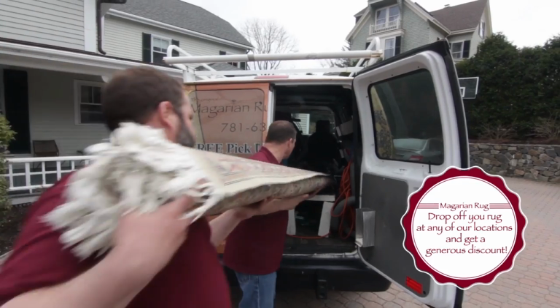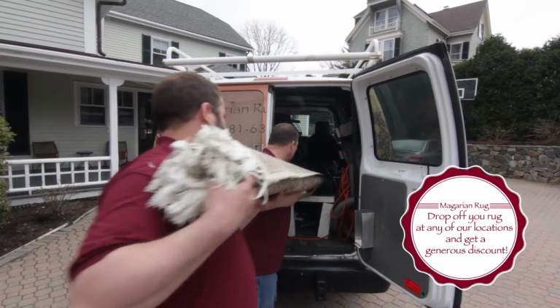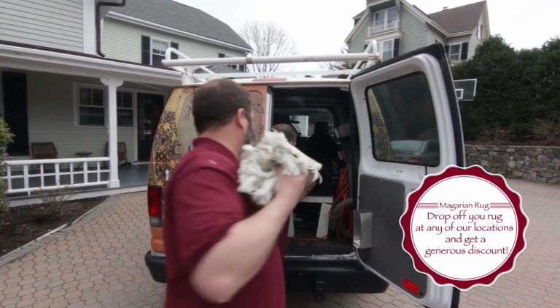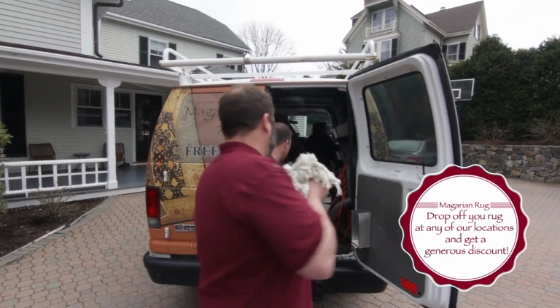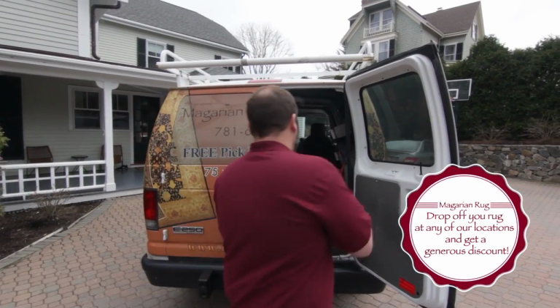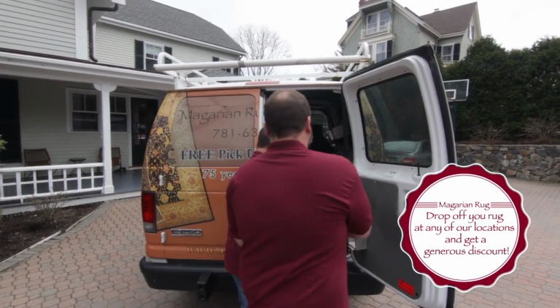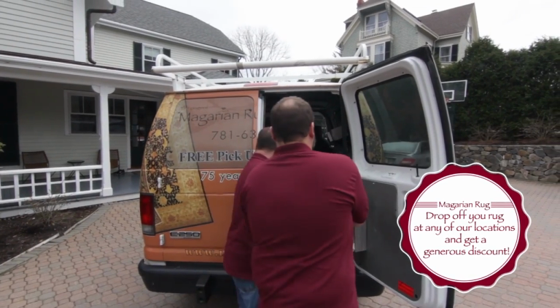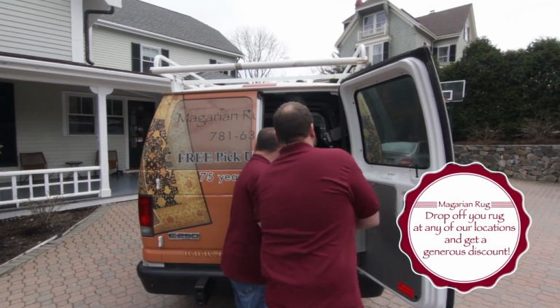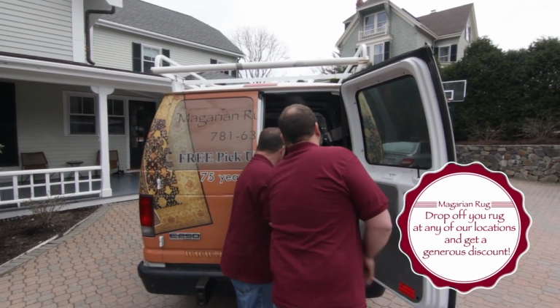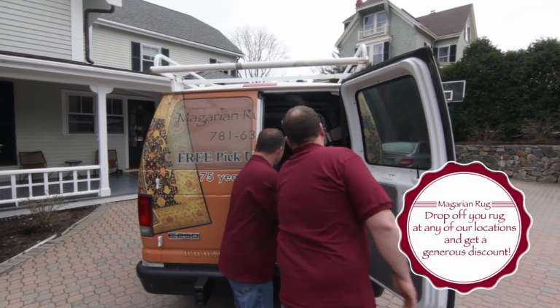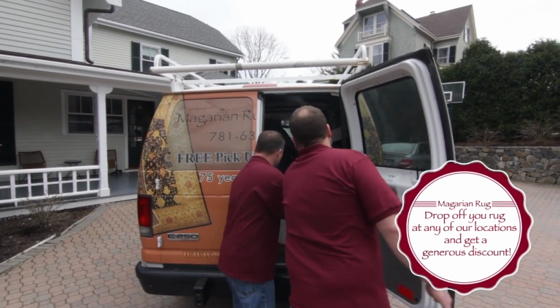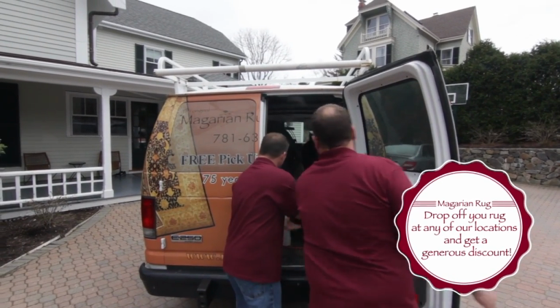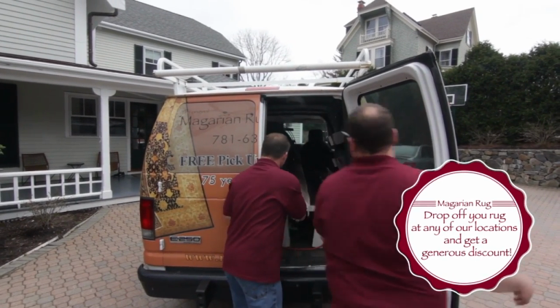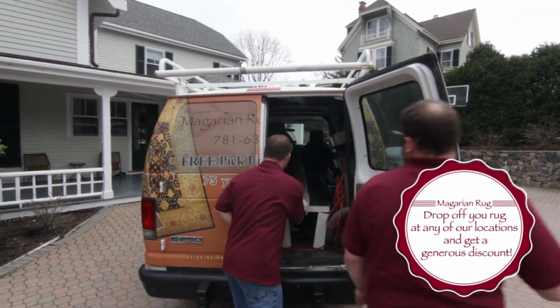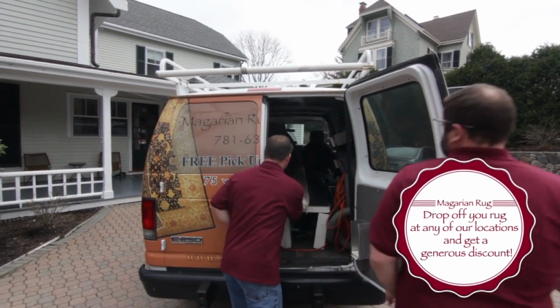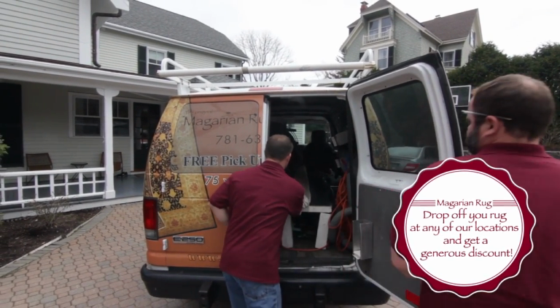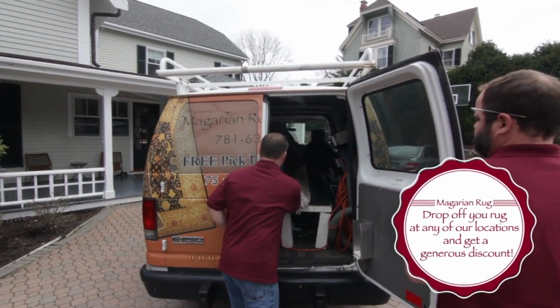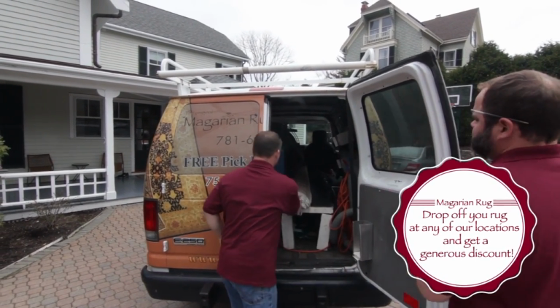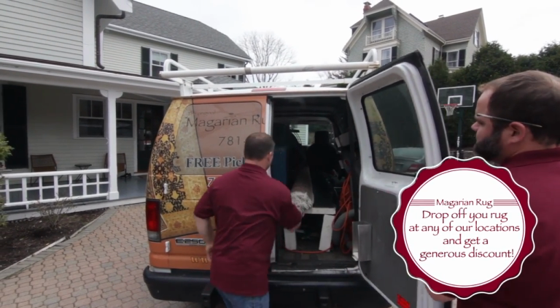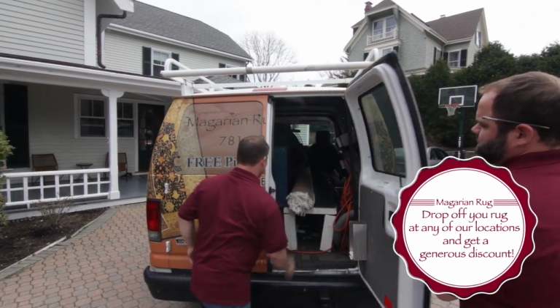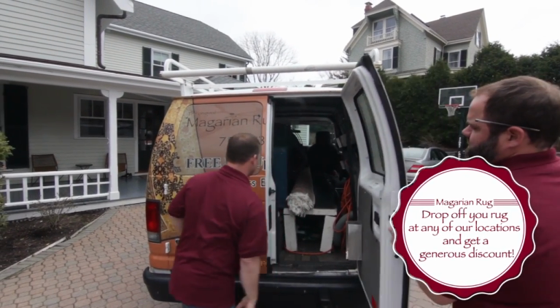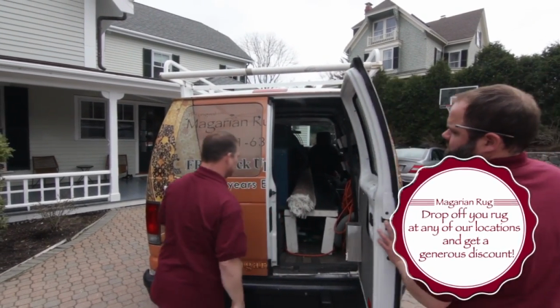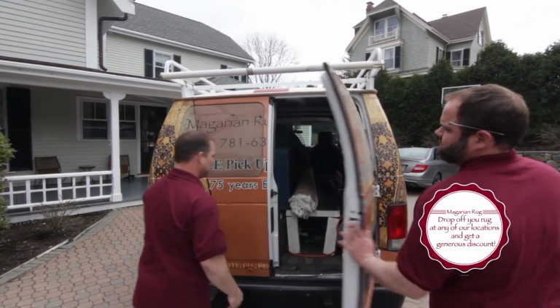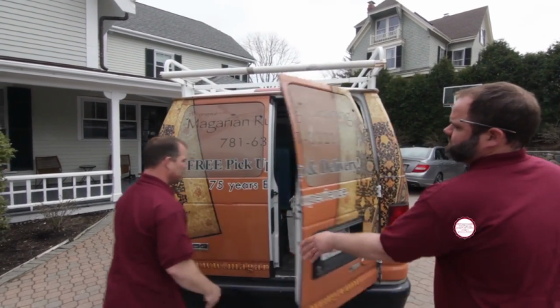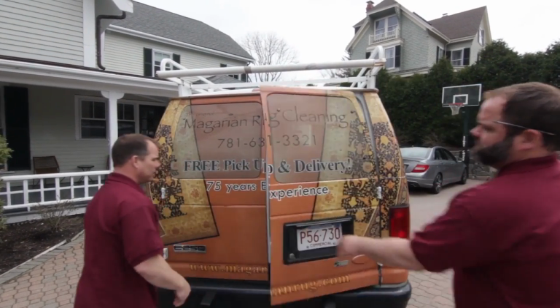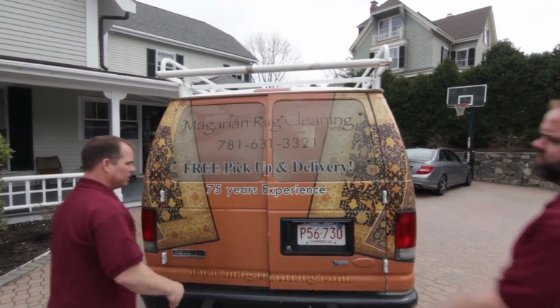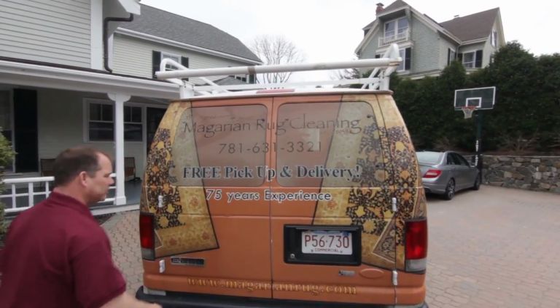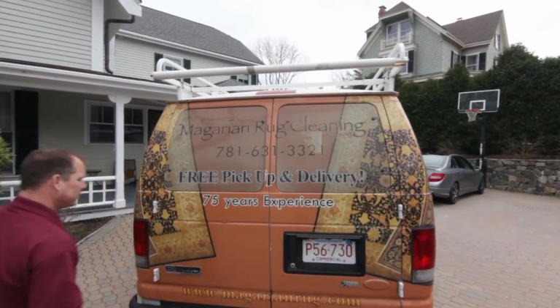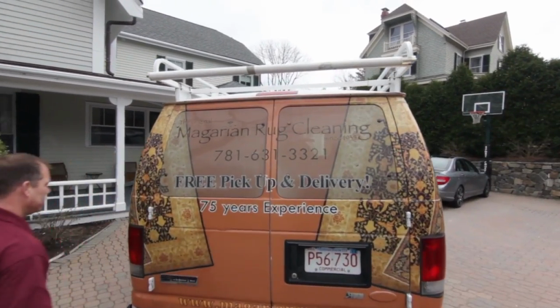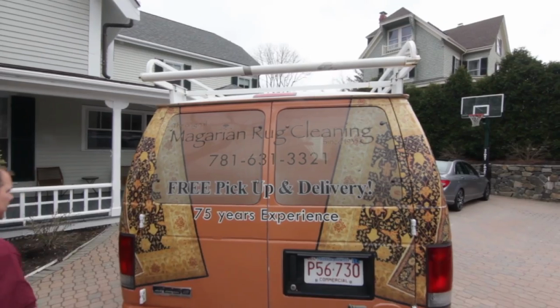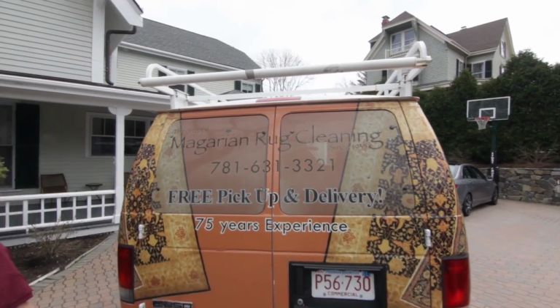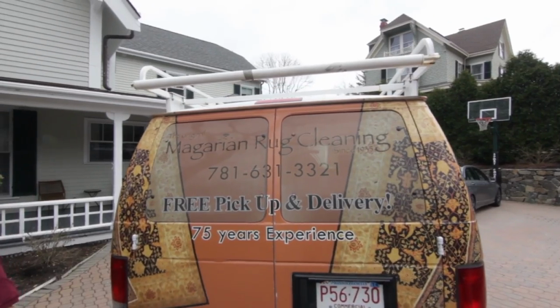And upon delivery, we will lay your rug for you. A clean rug is a happy rug.